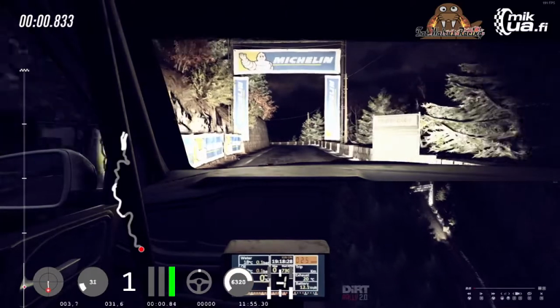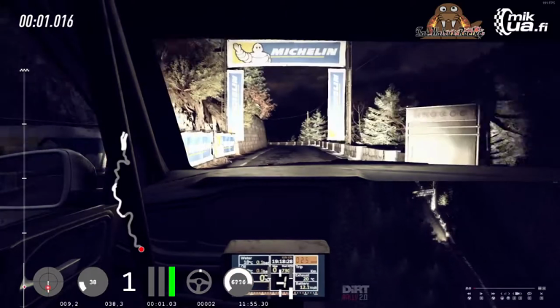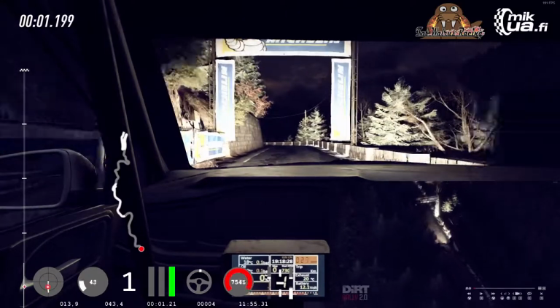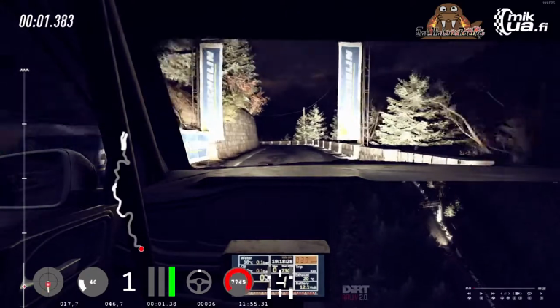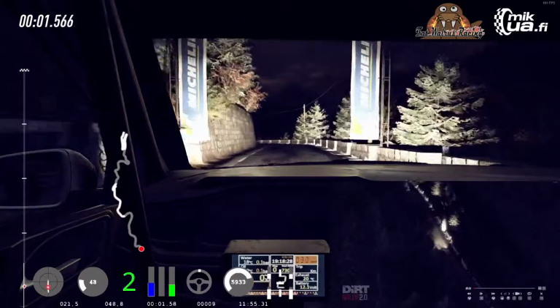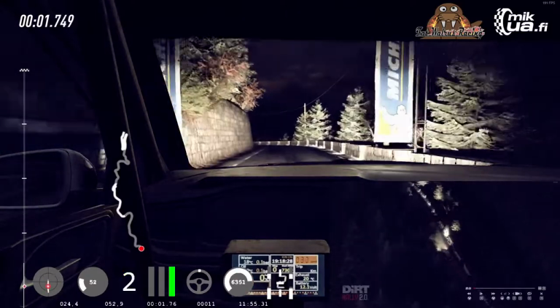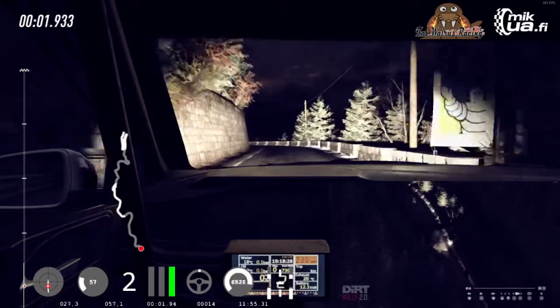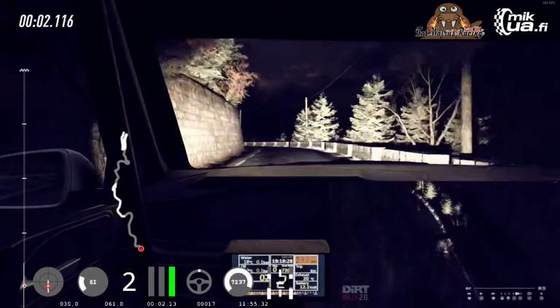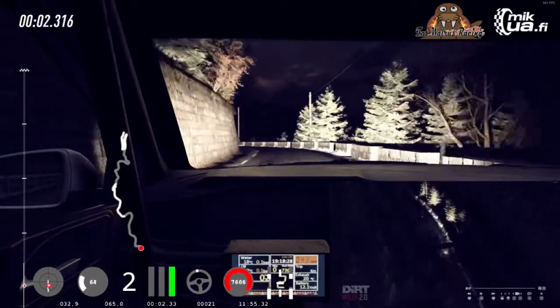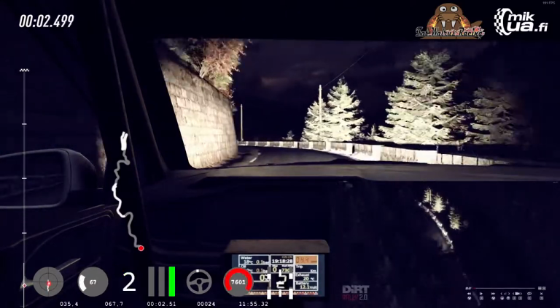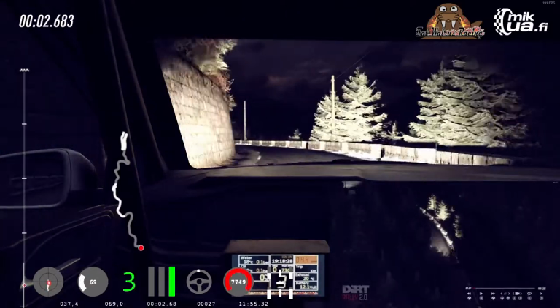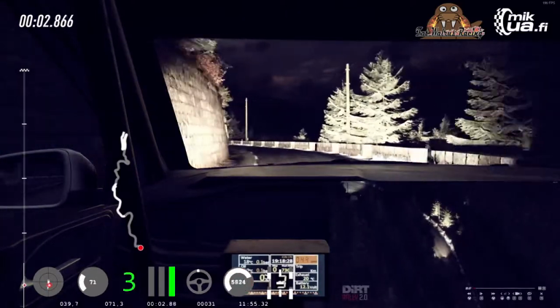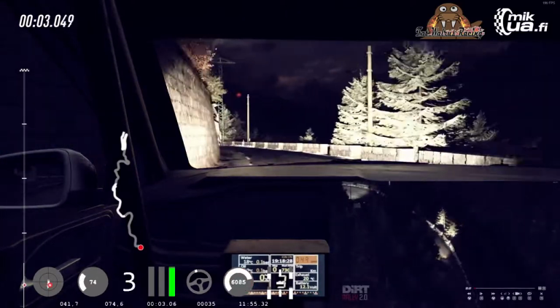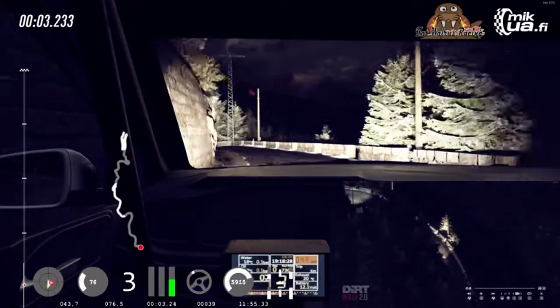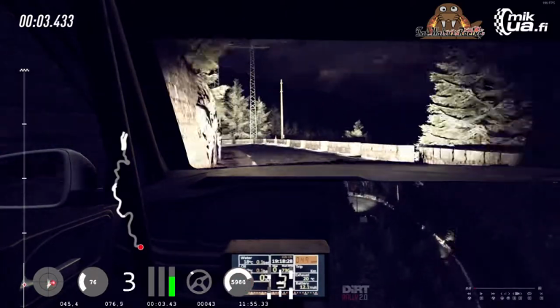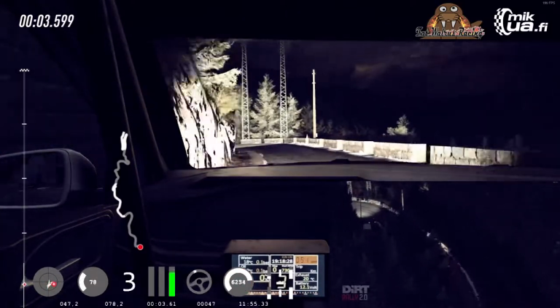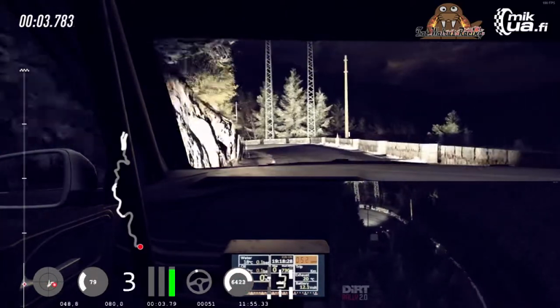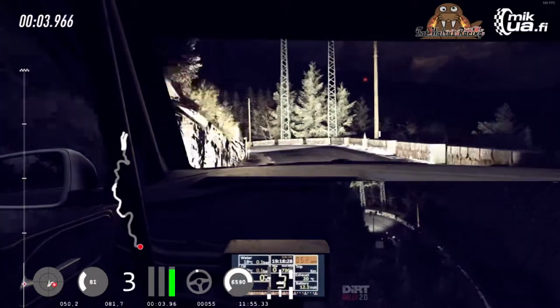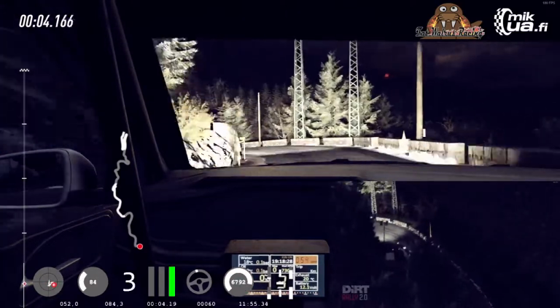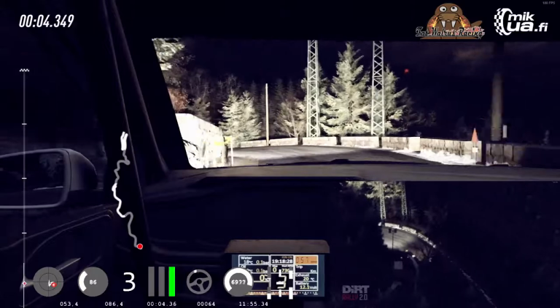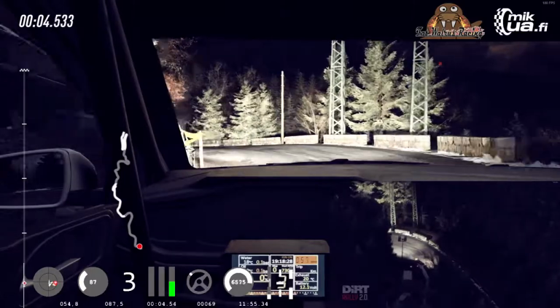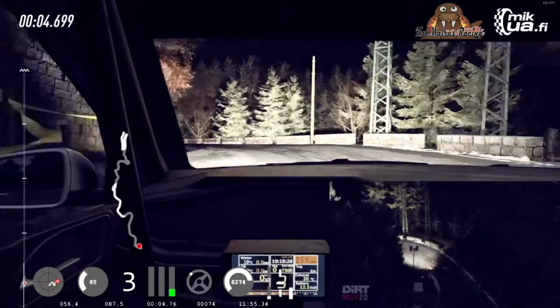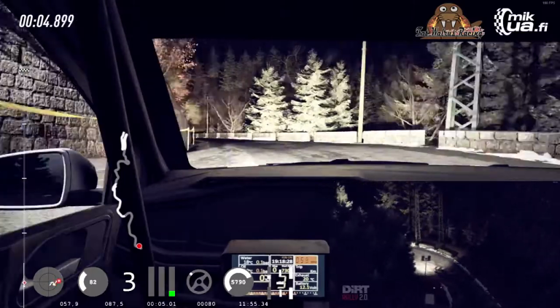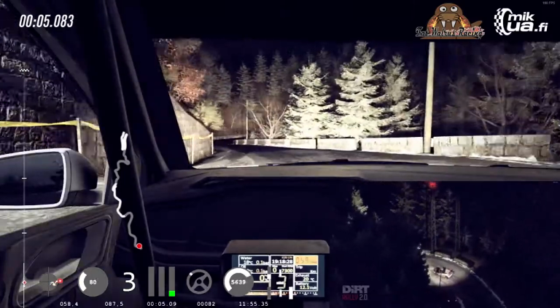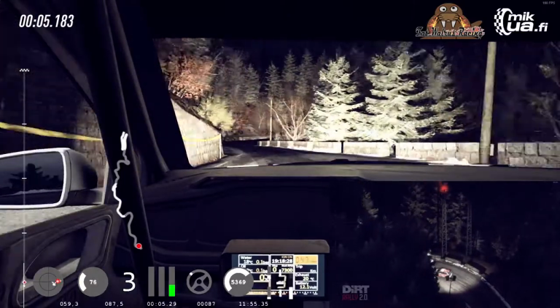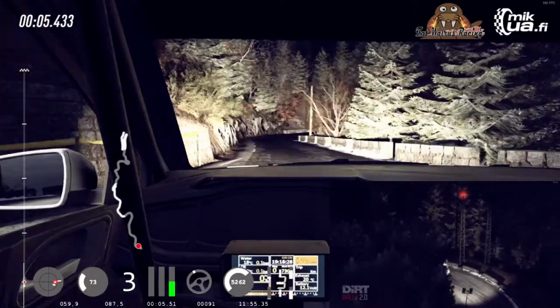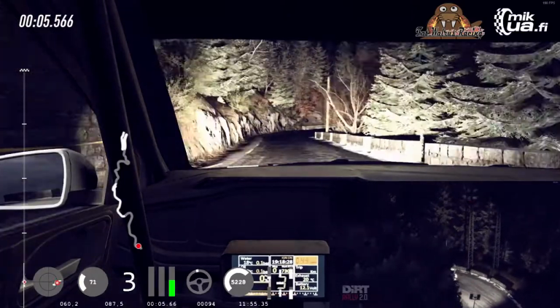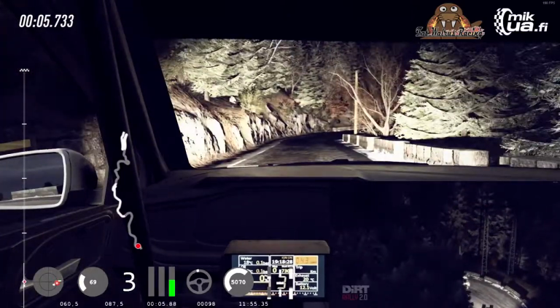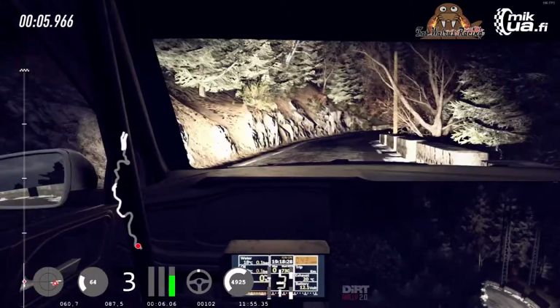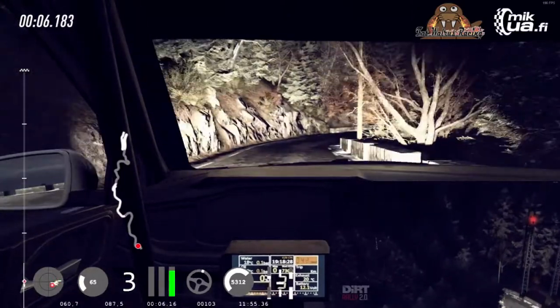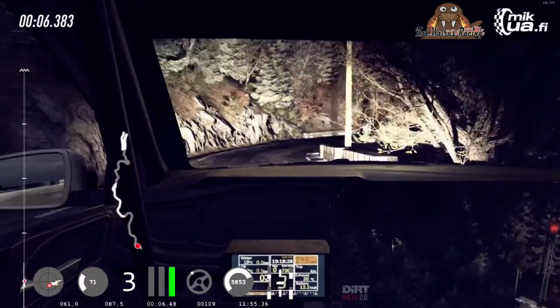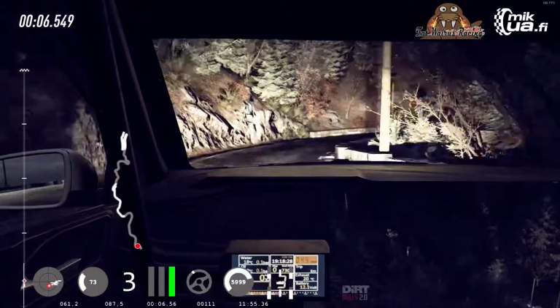30. 3 left long, tightens. Hit the 3 right long, opens. 80.